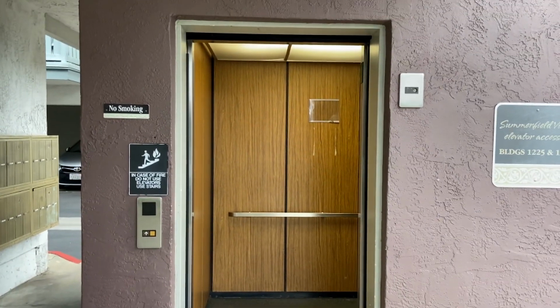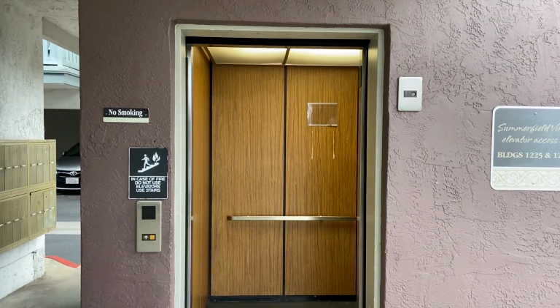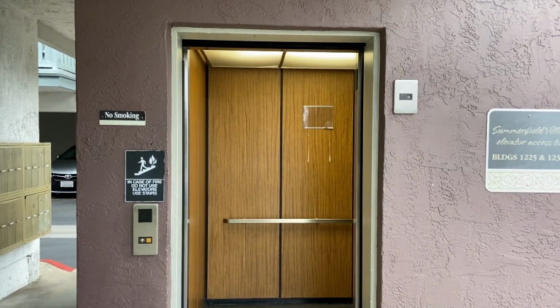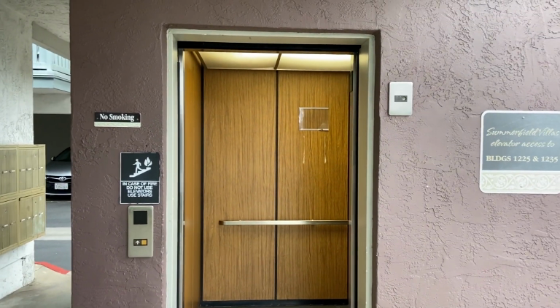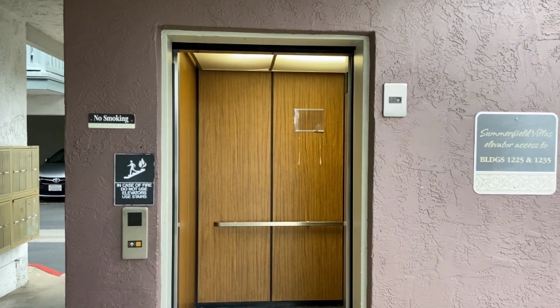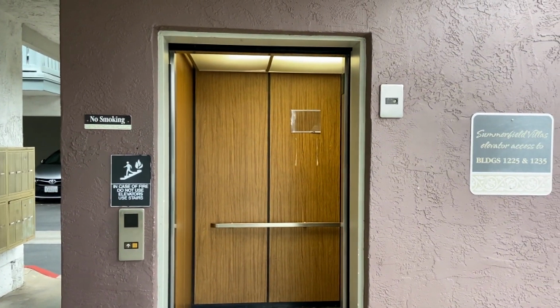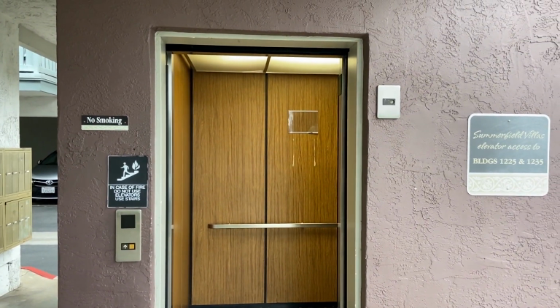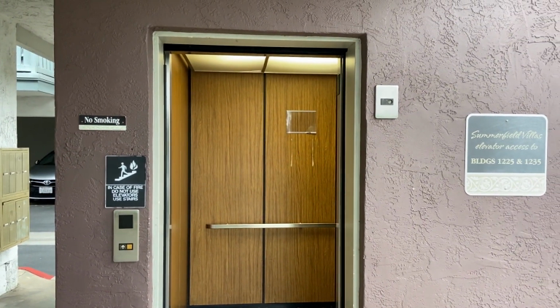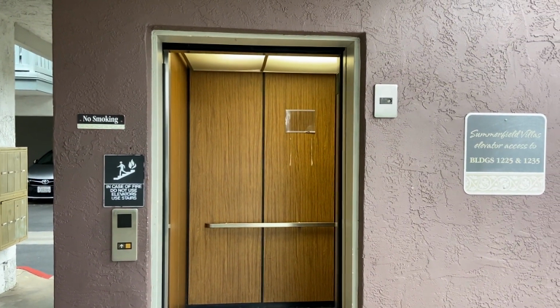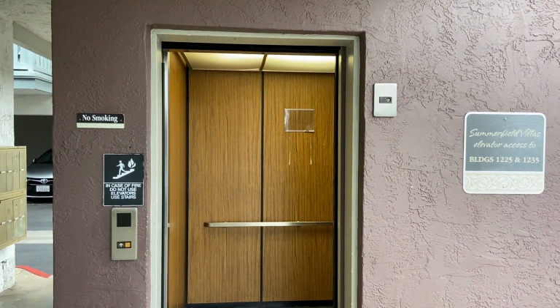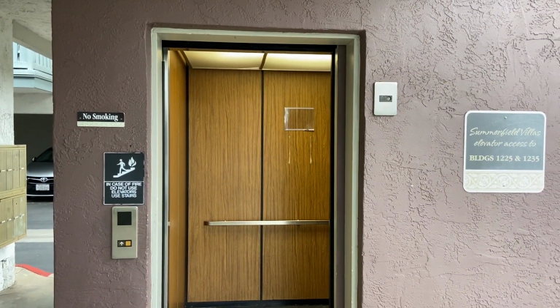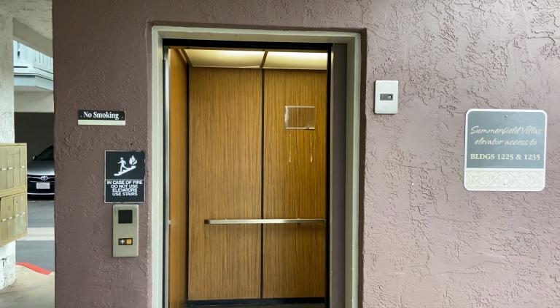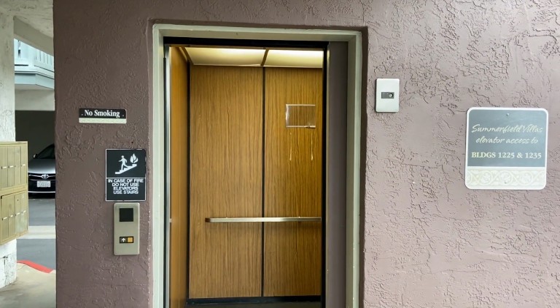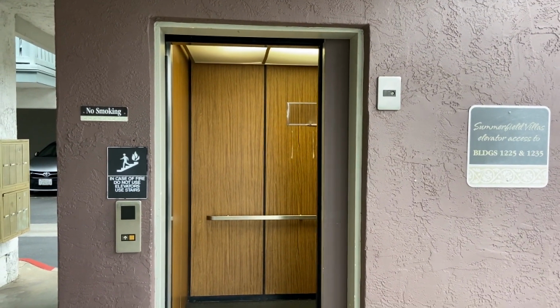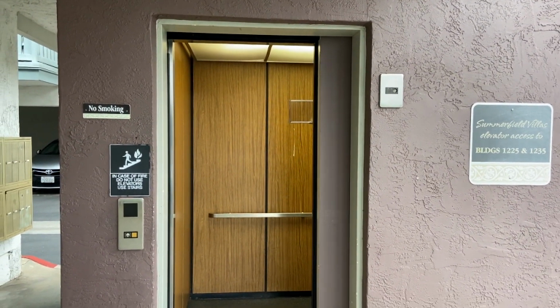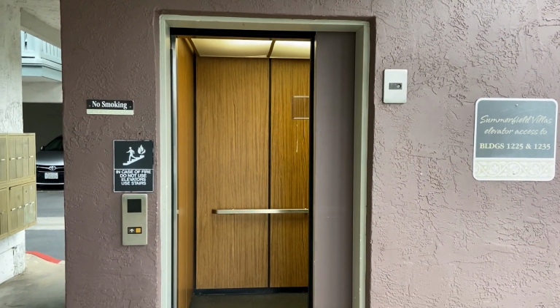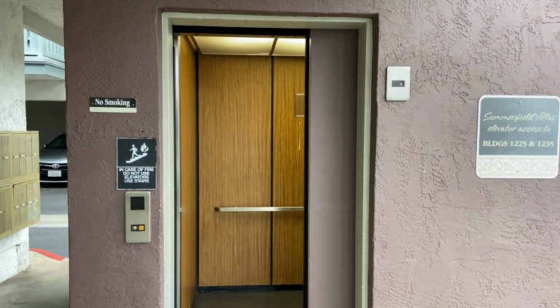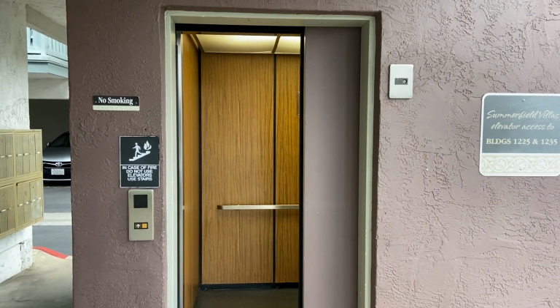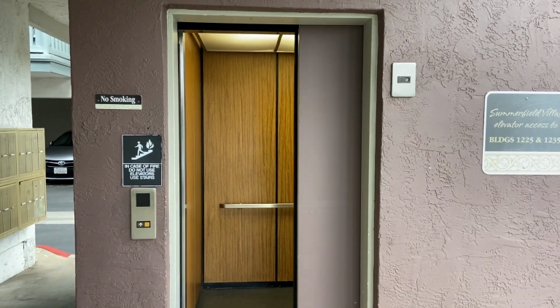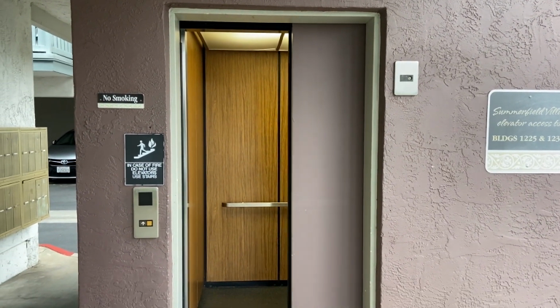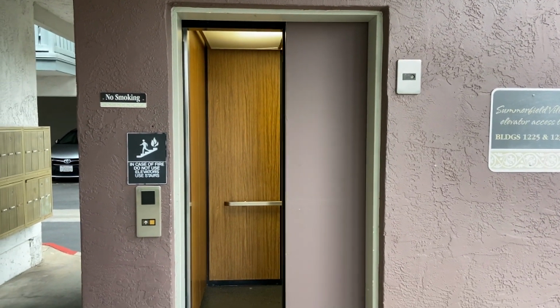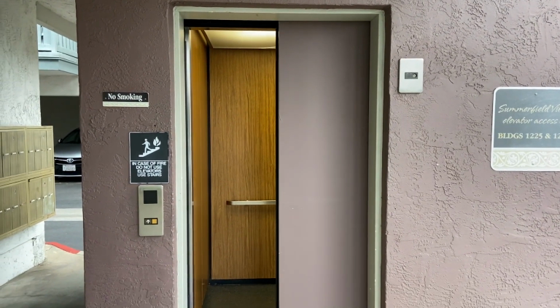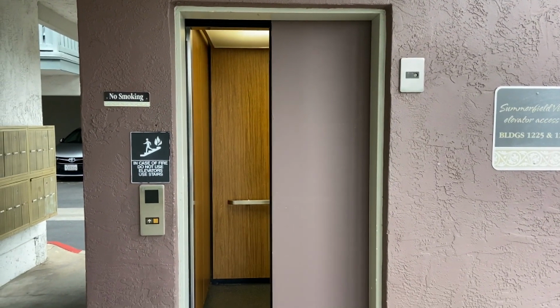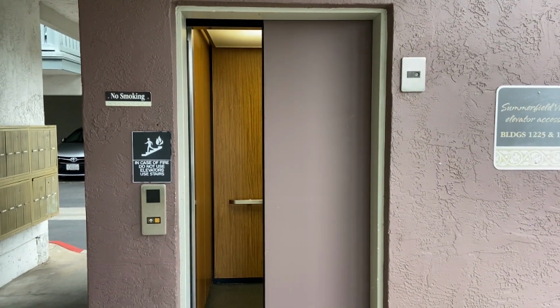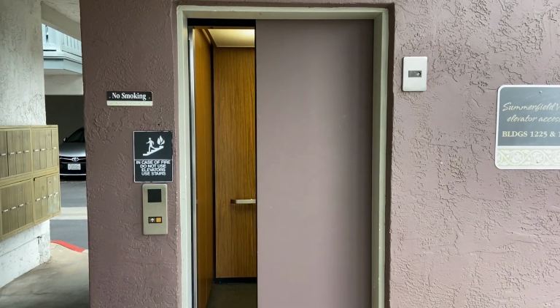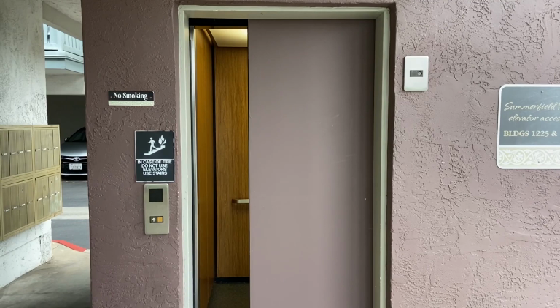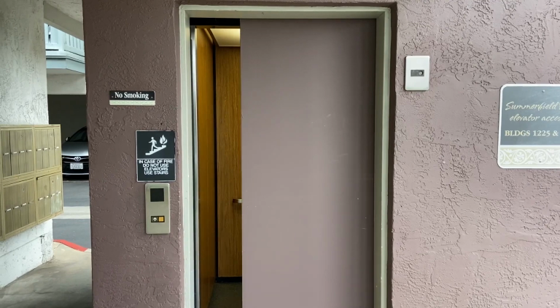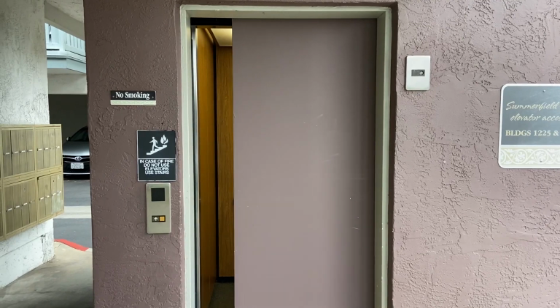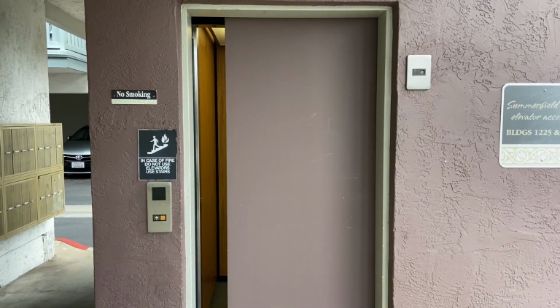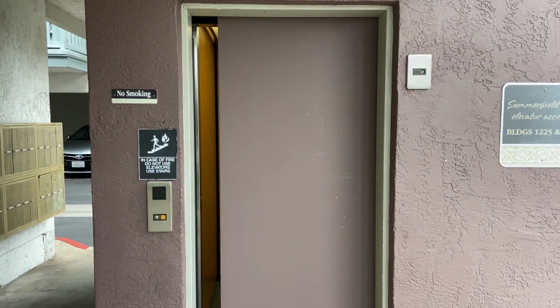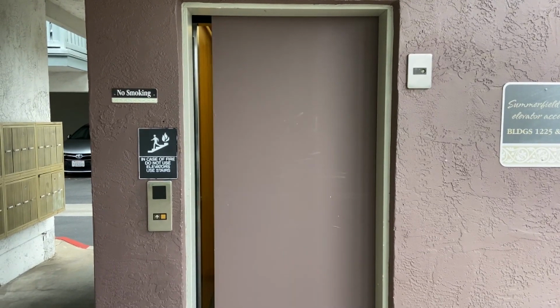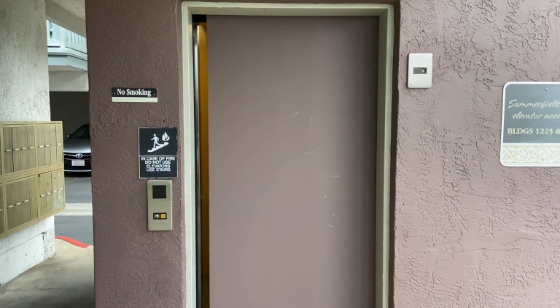There's only two elevators in the complex. There it goes.